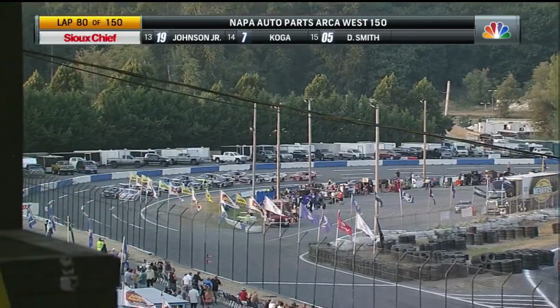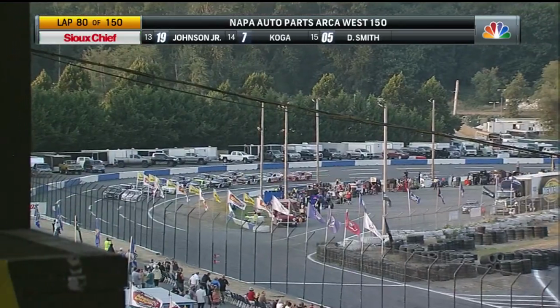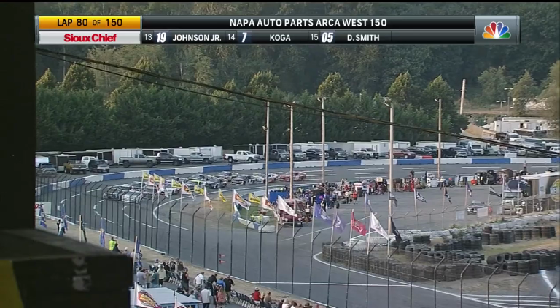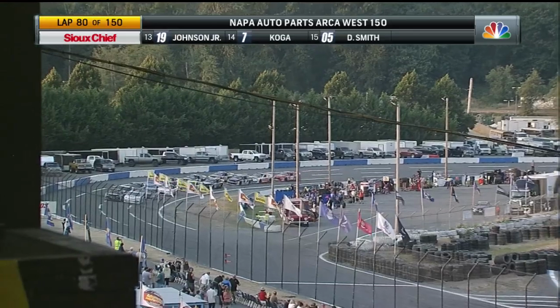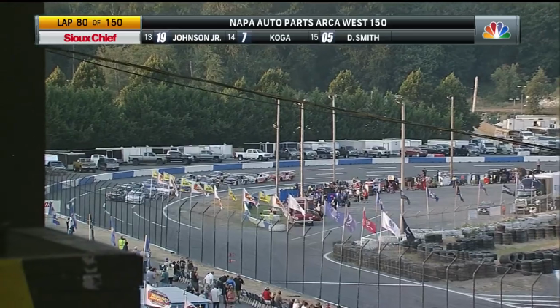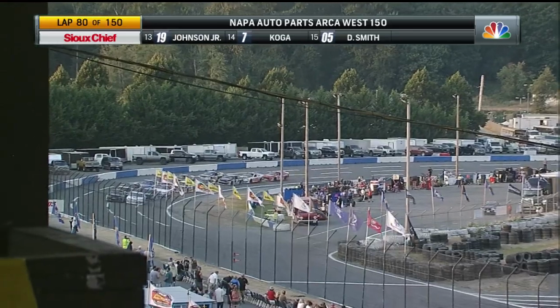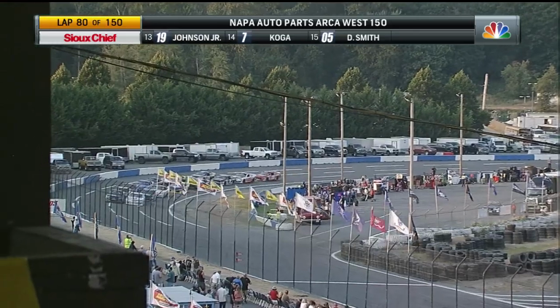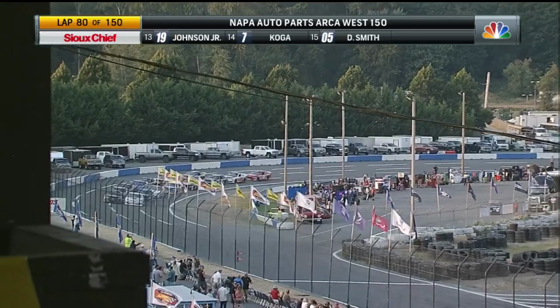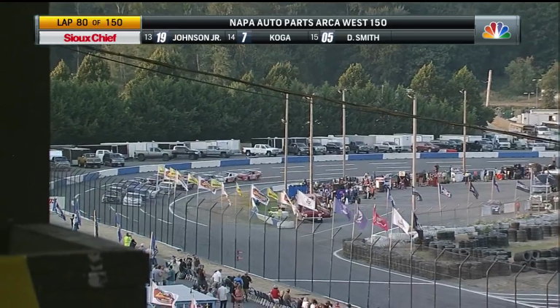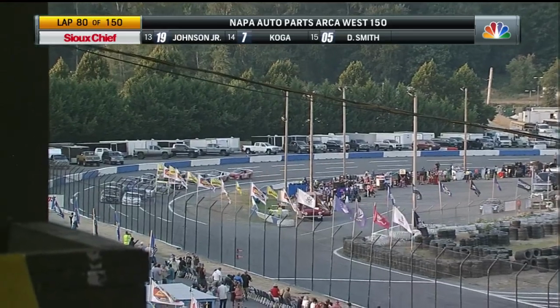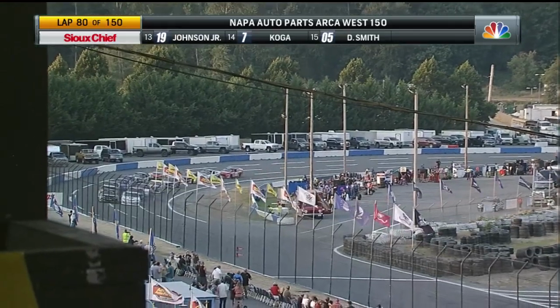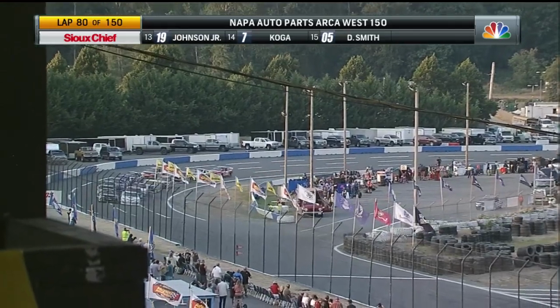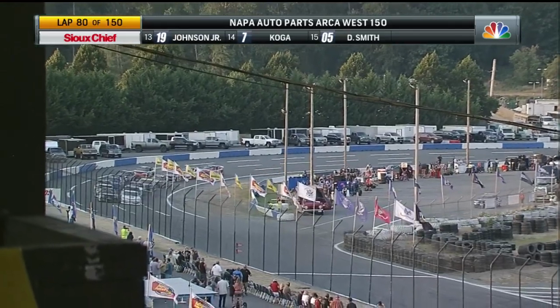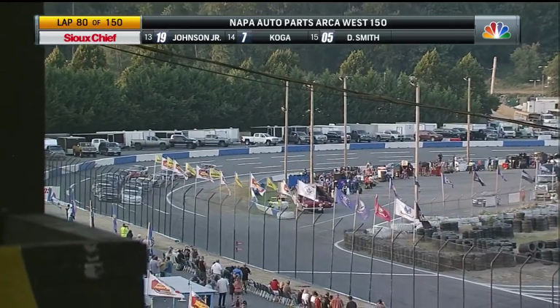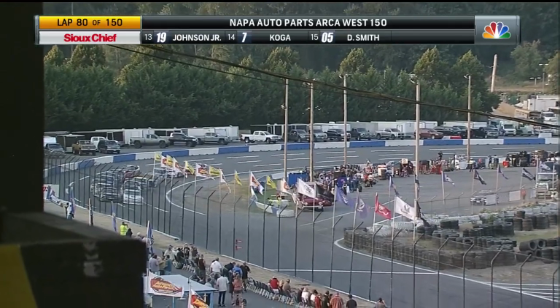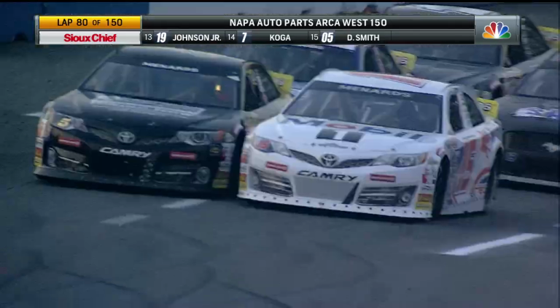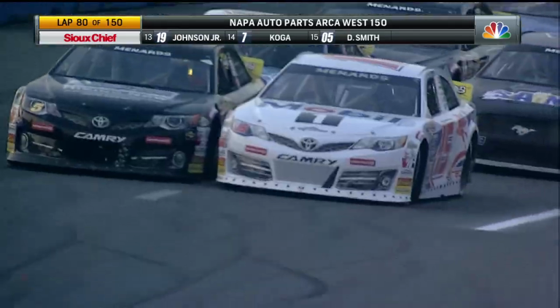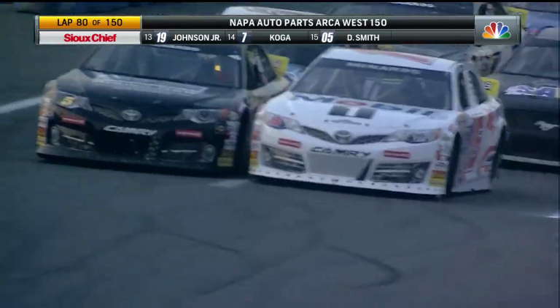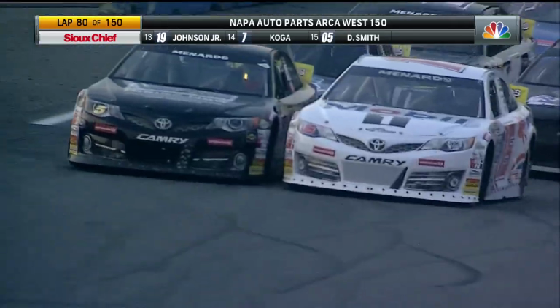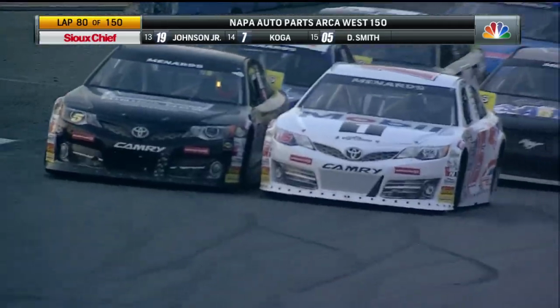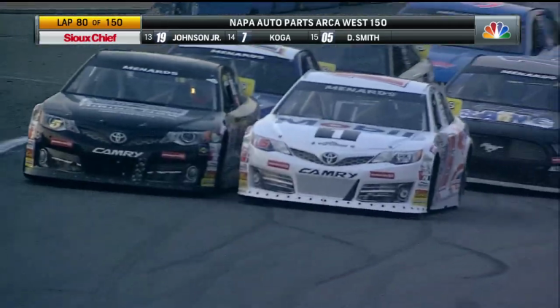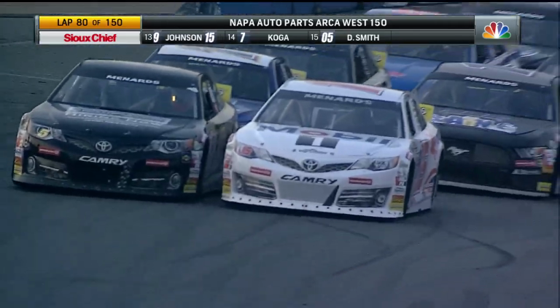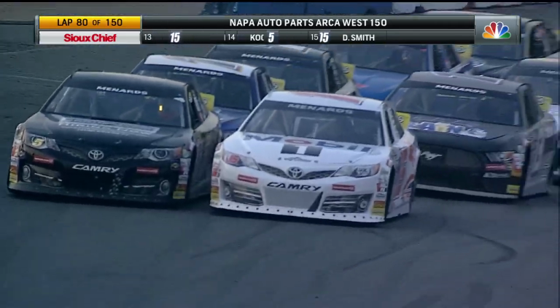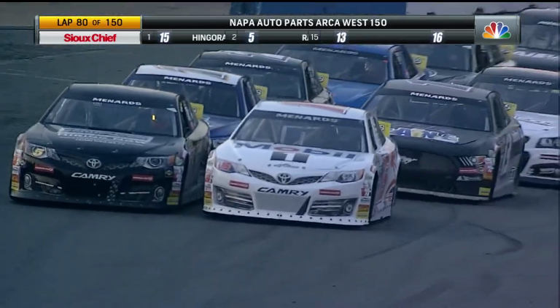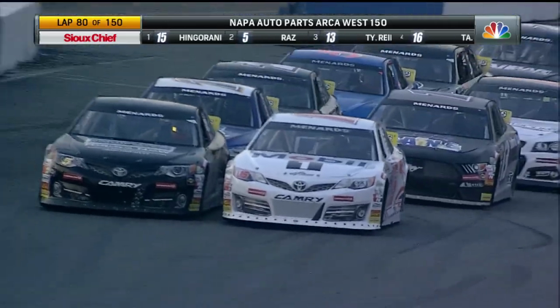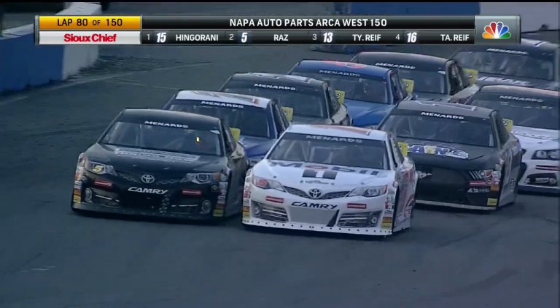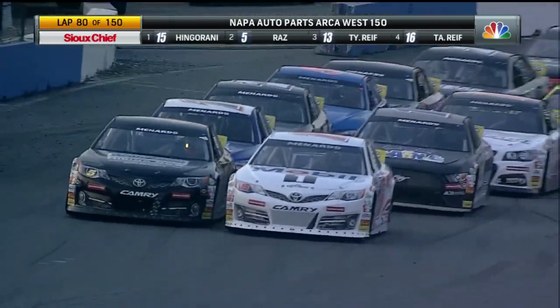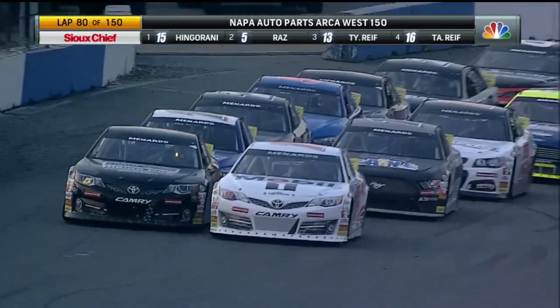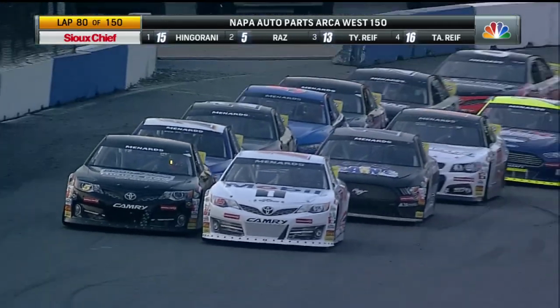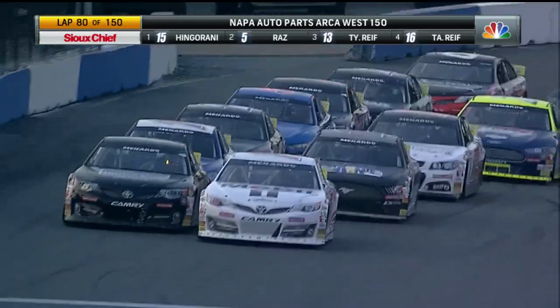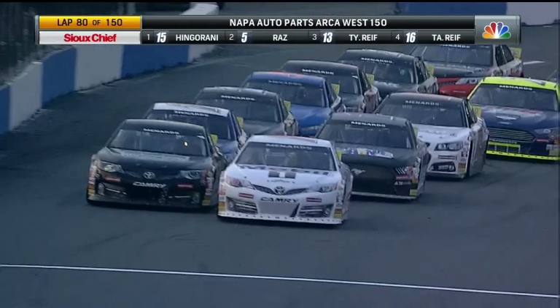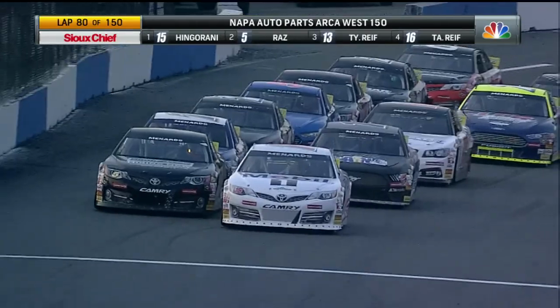Once all the lead lap cars have come across the start-finish line, we'll put the caution flag out. And that is the first caution flag of the night. 70 plus 80 is 150 — I'm like Bob Jenkins, my math skills are not great. That's why I talk for a living.